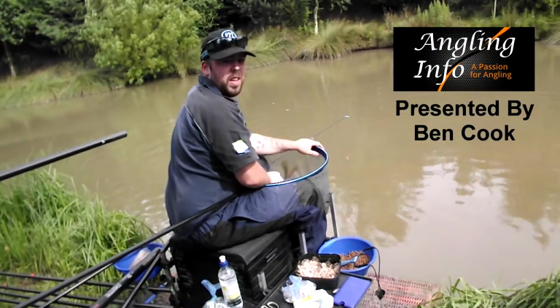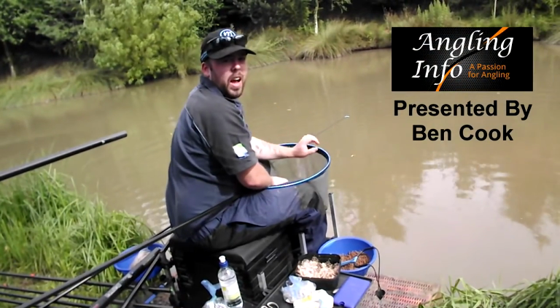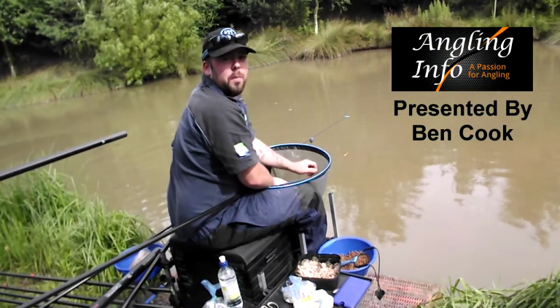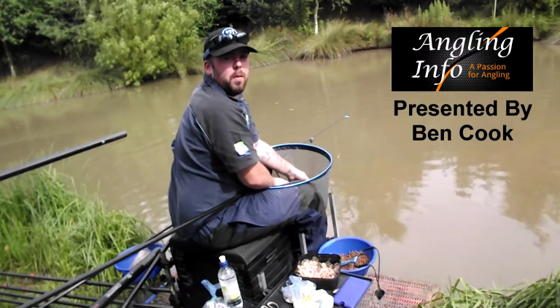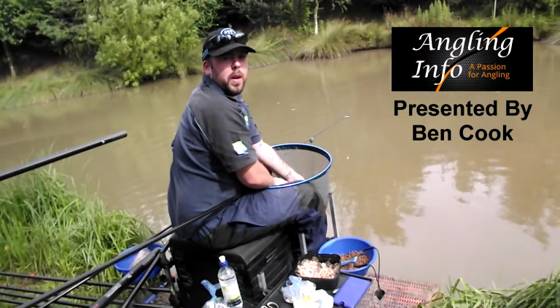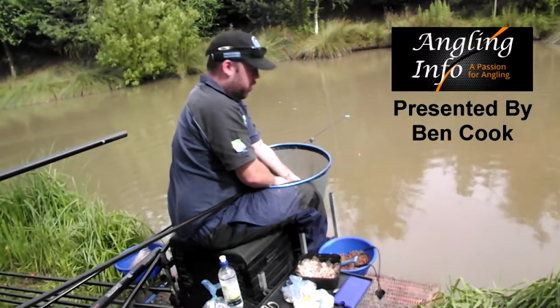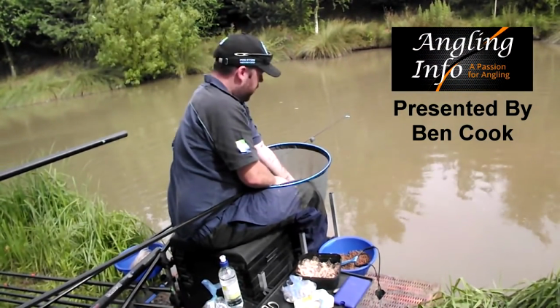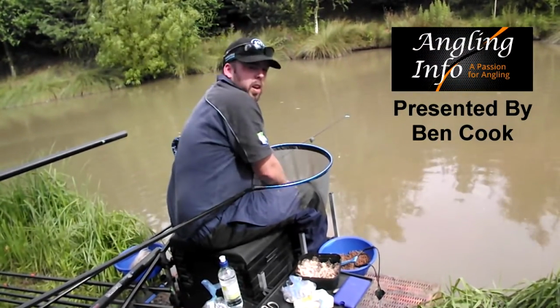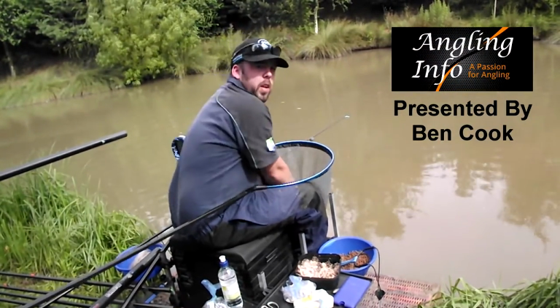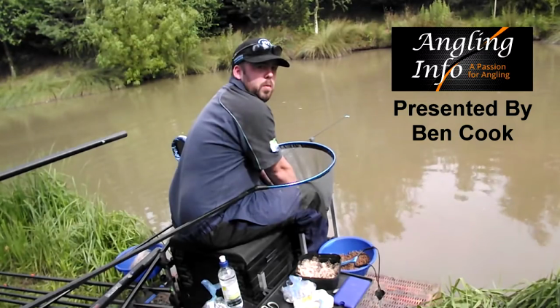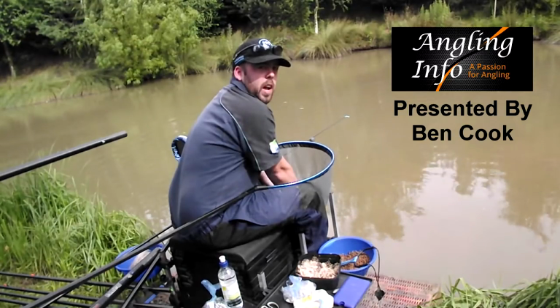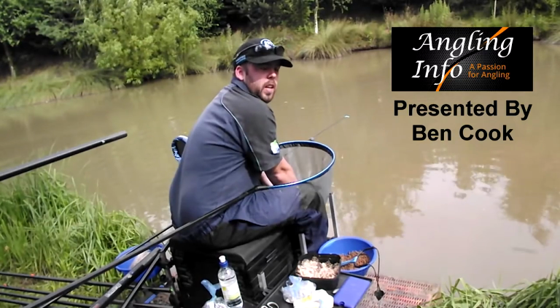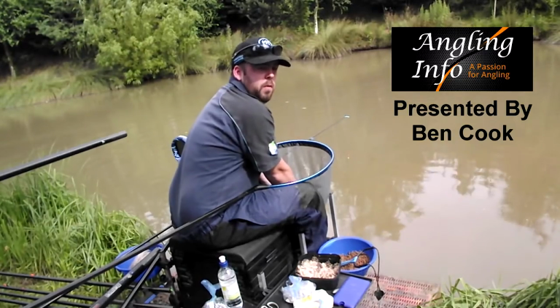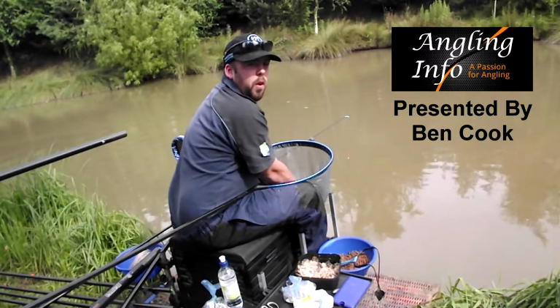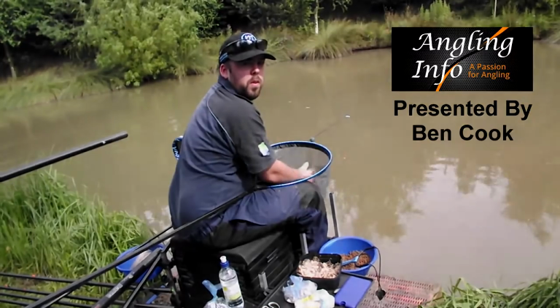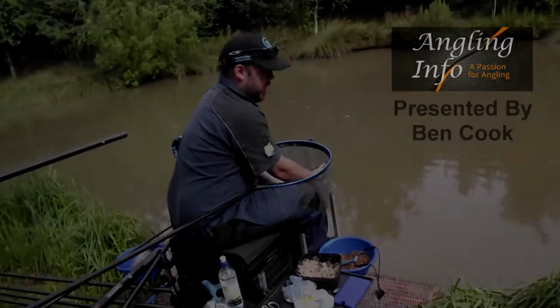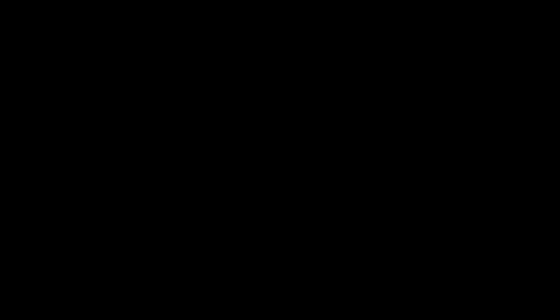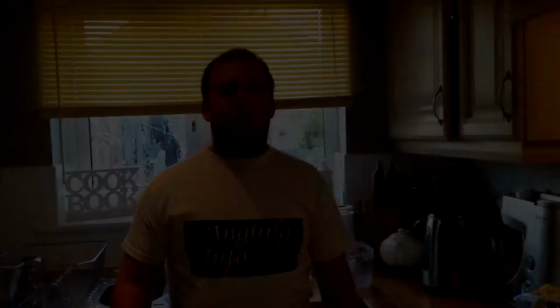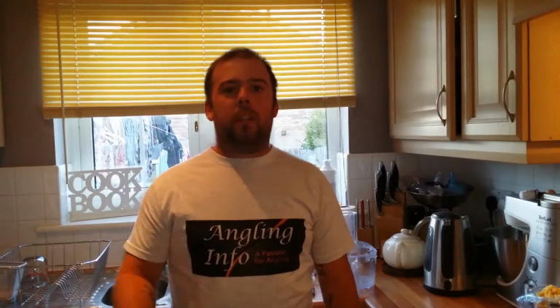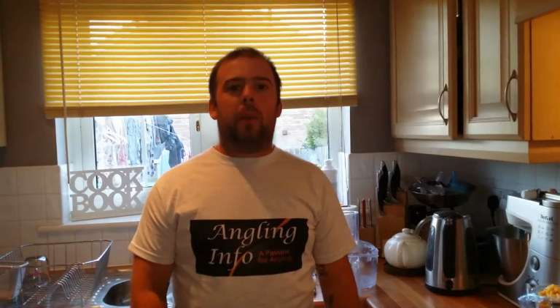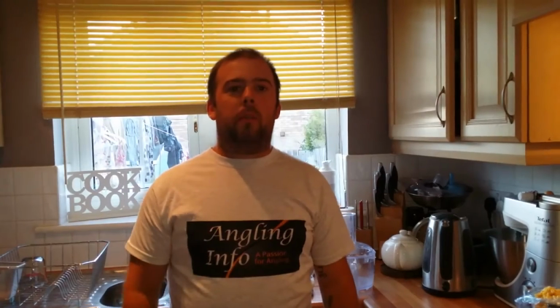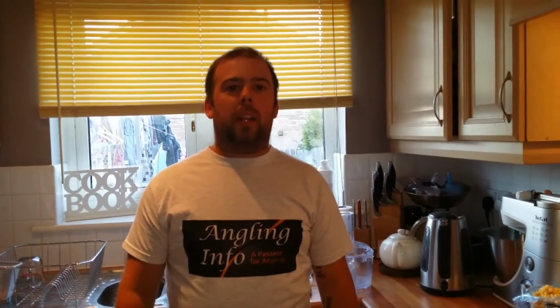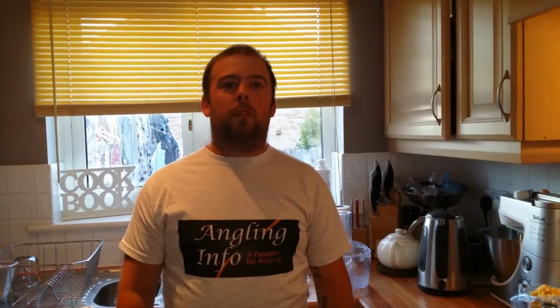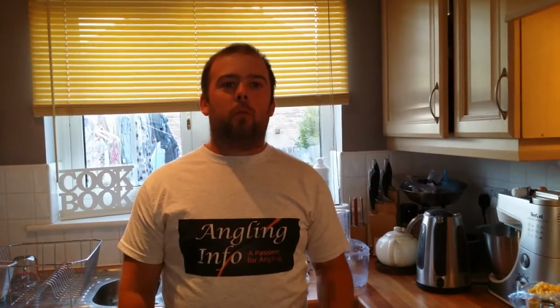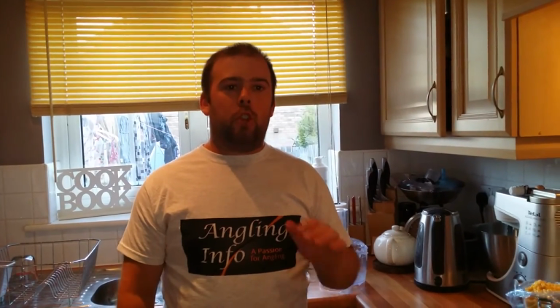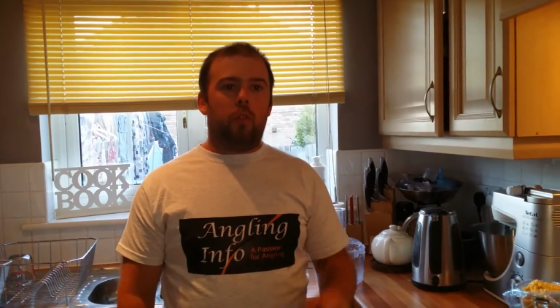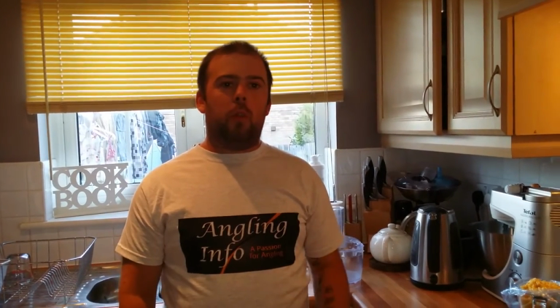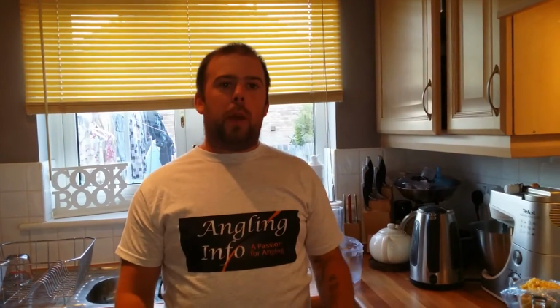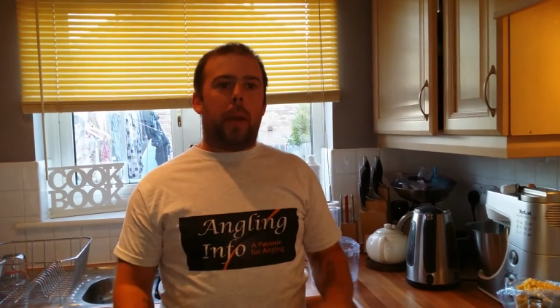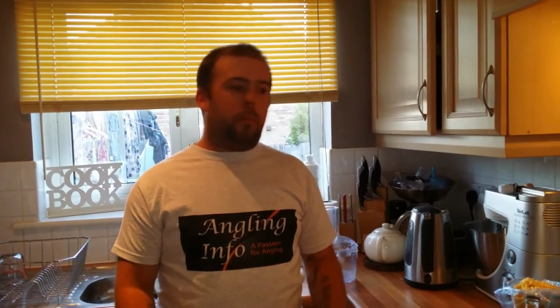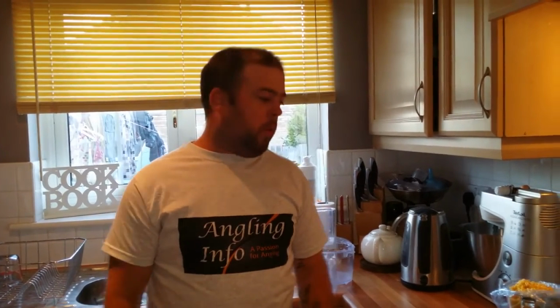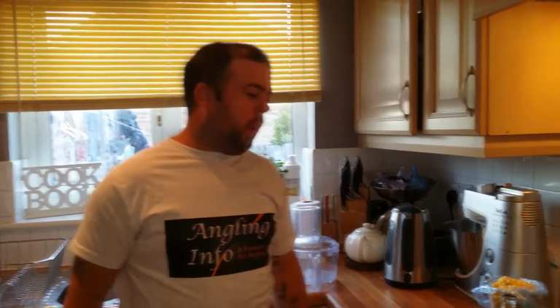Hi, my name is Ben Cook and welcome to Angling Info. I'm just going to run through a bit of bait prep with you.